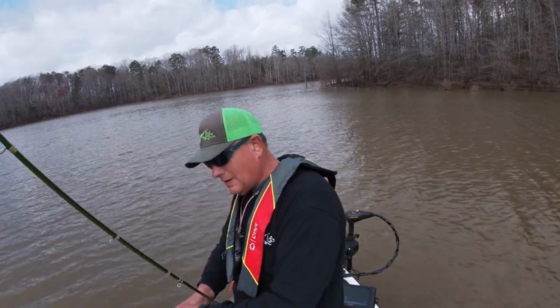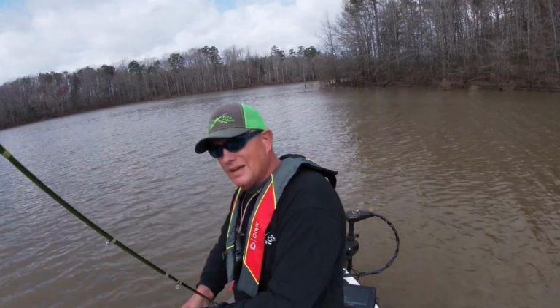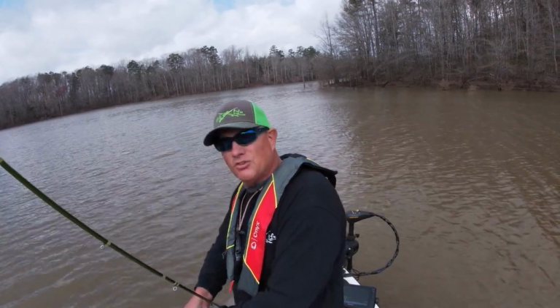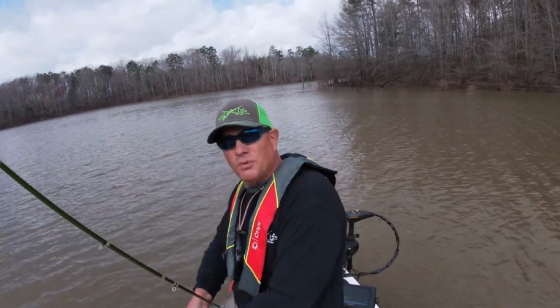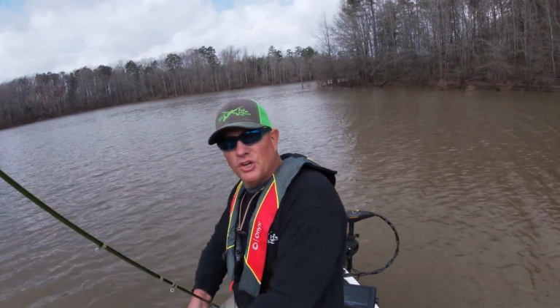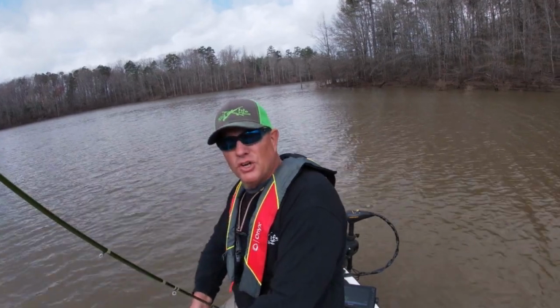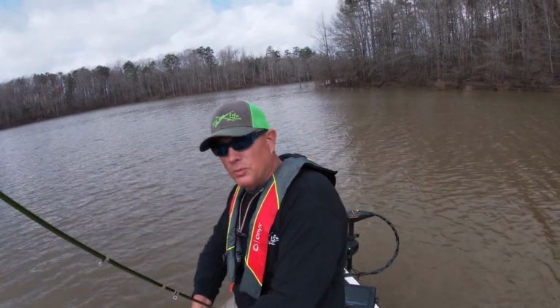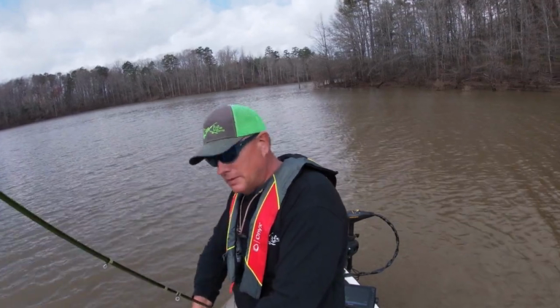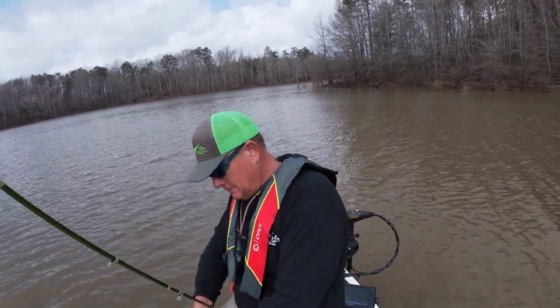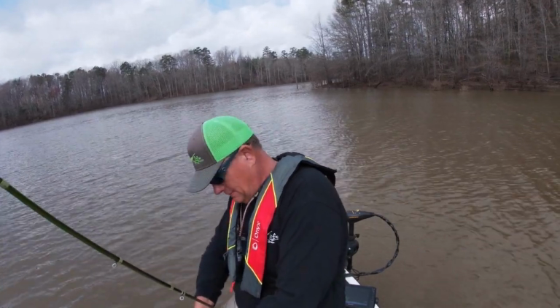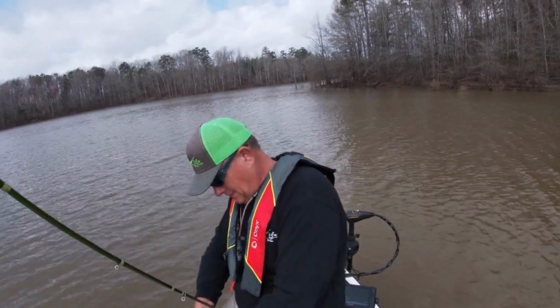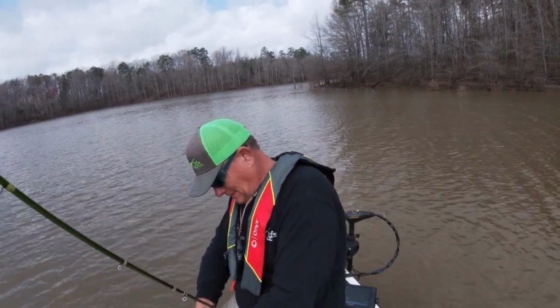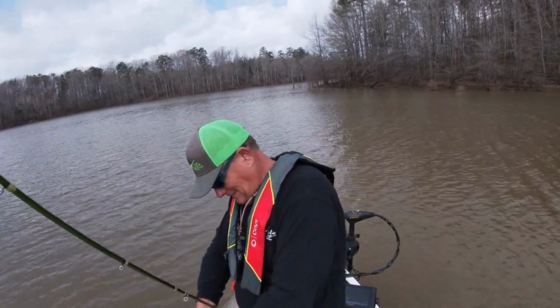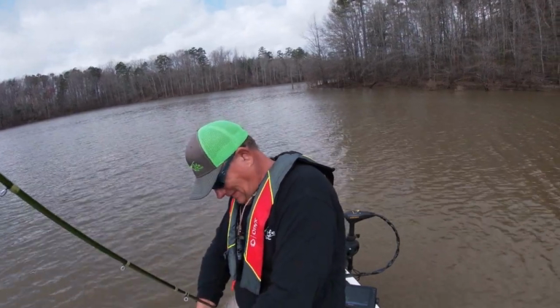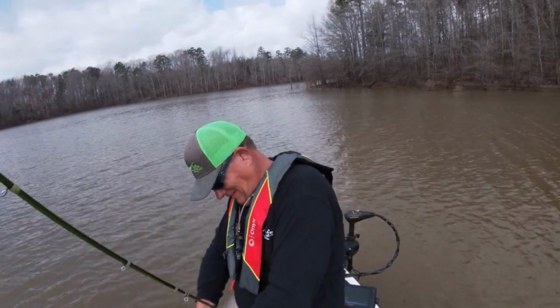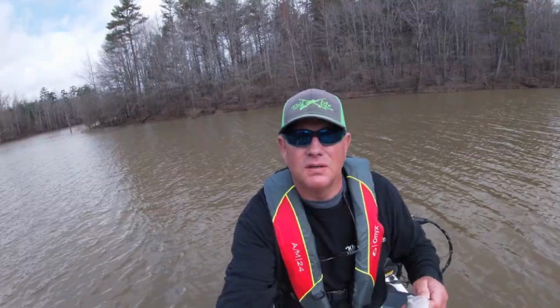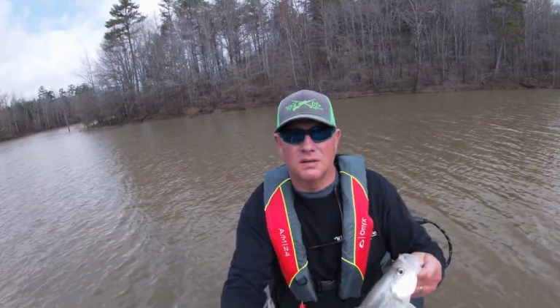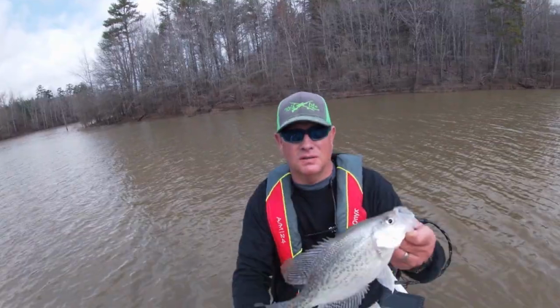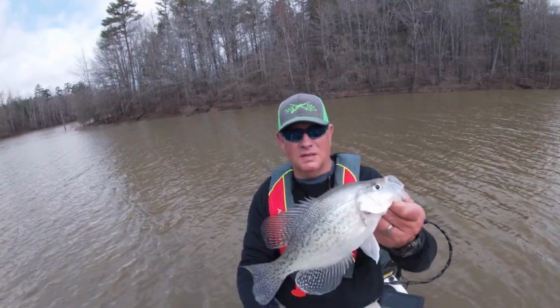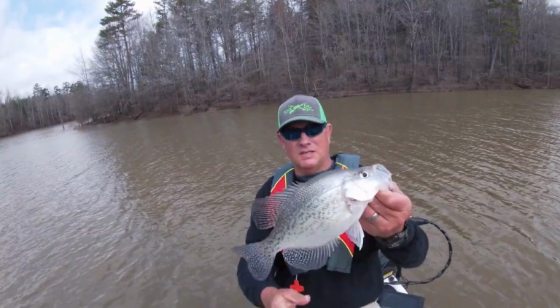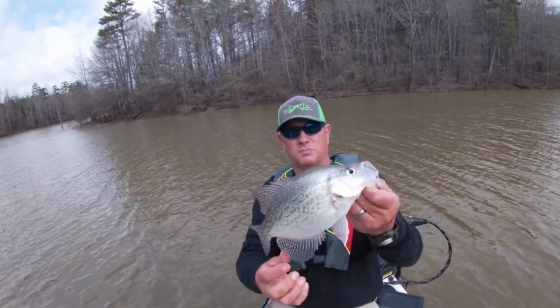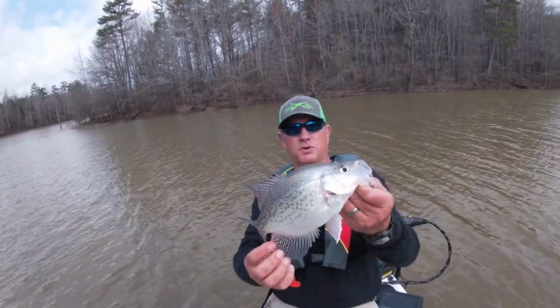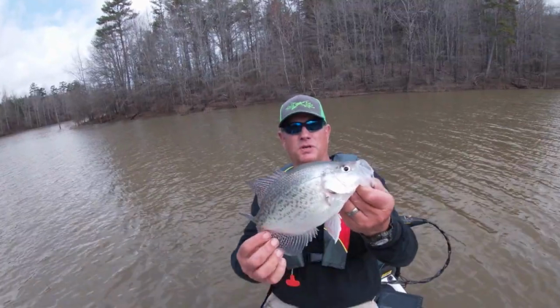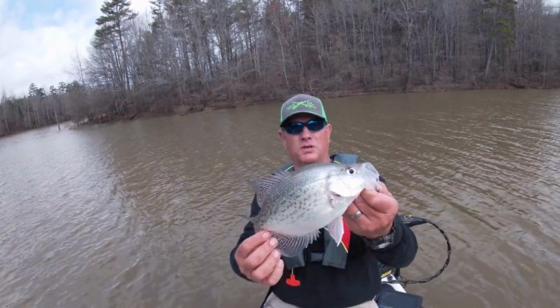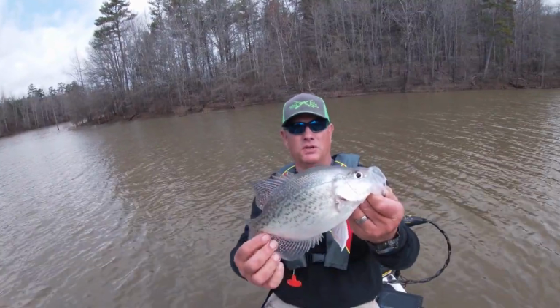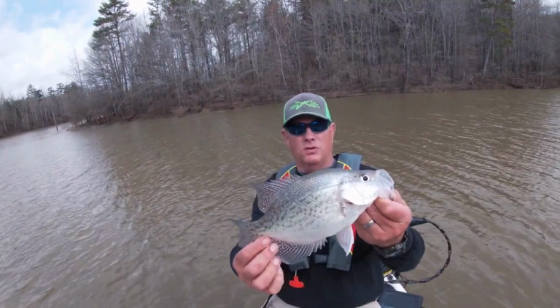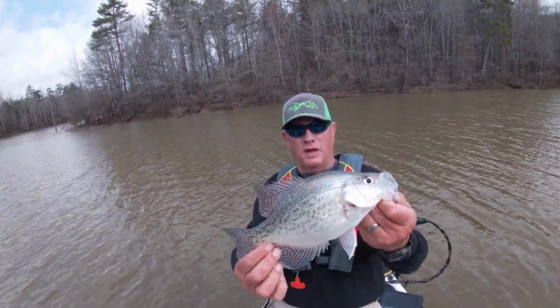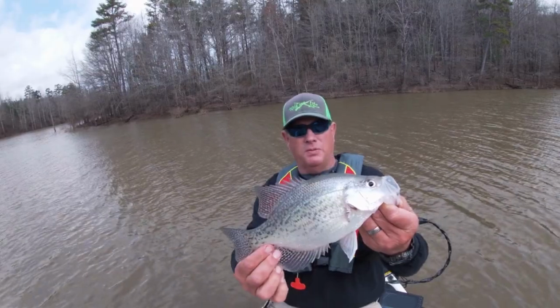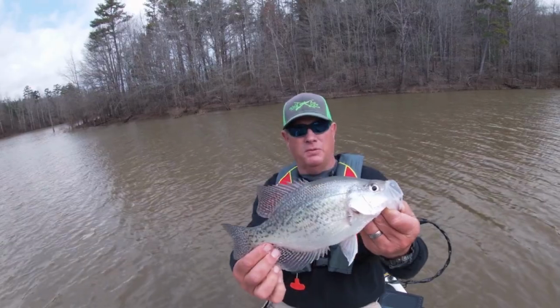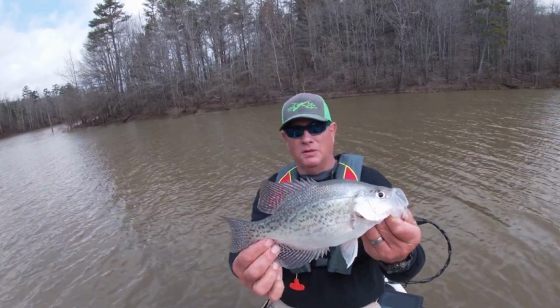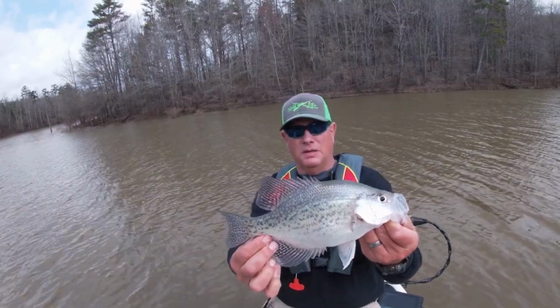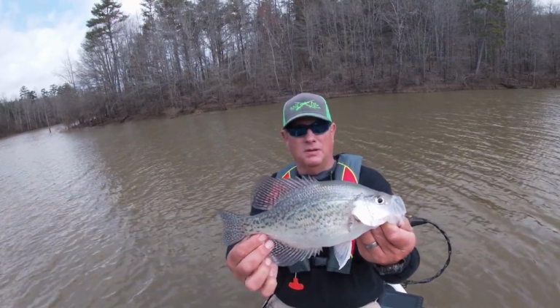That's a pretty good crappie right there.